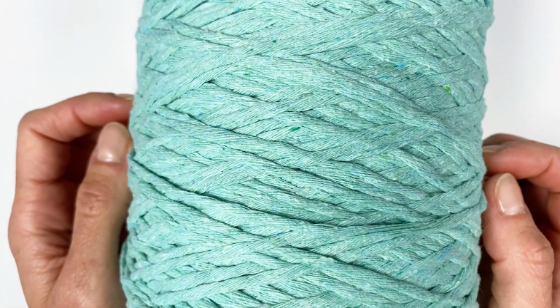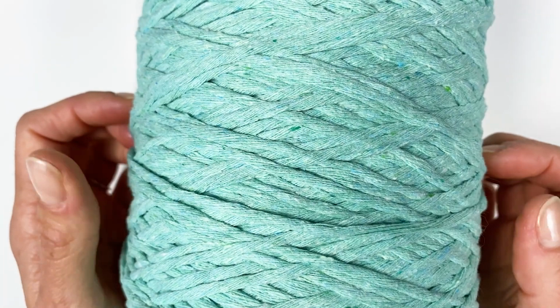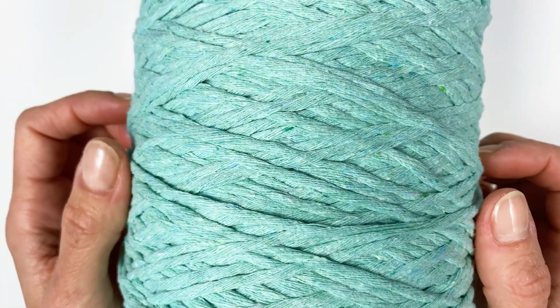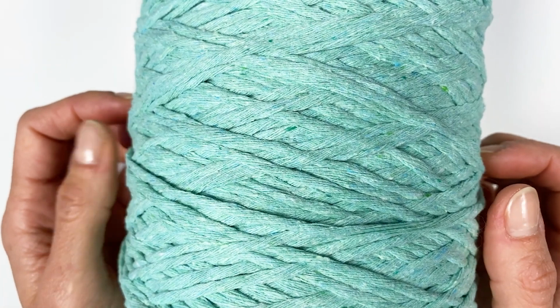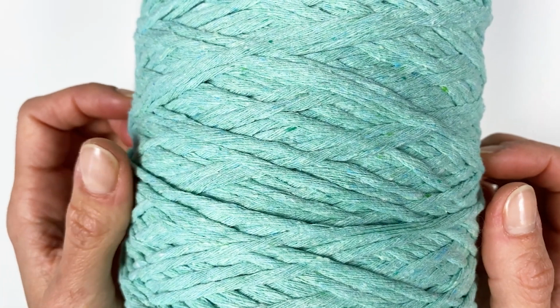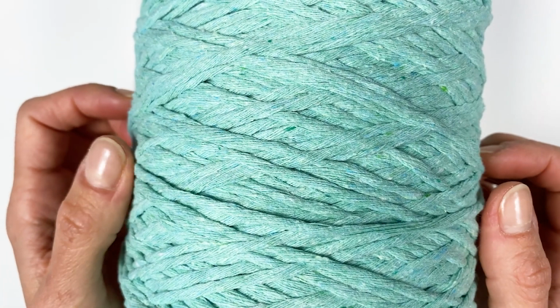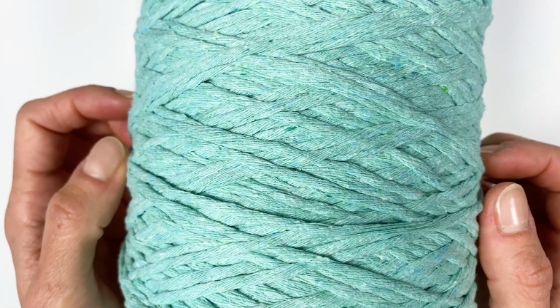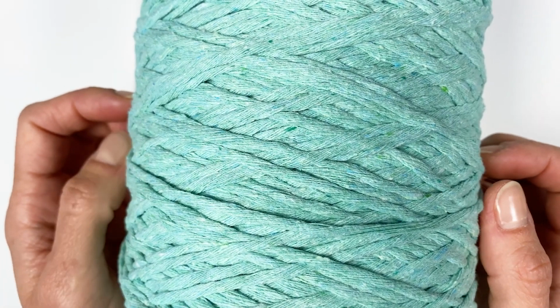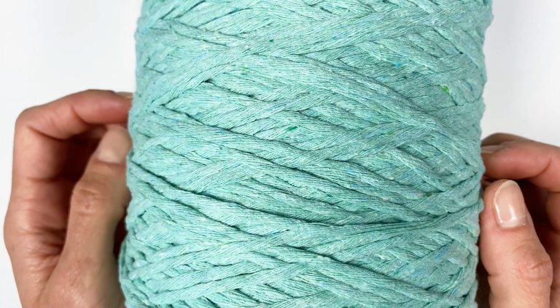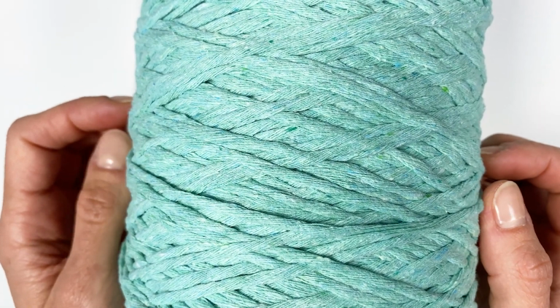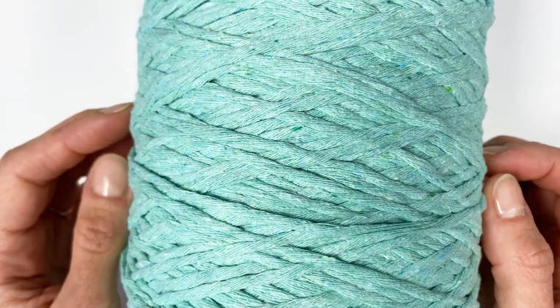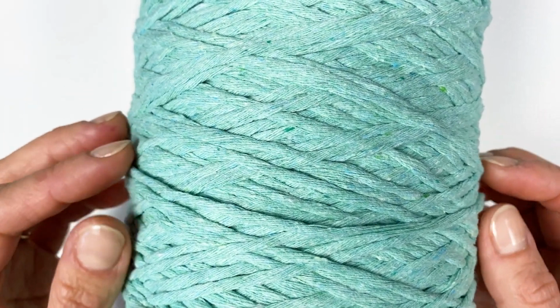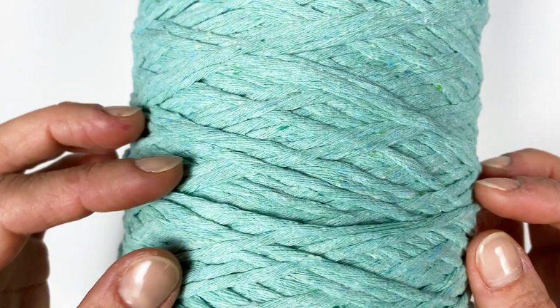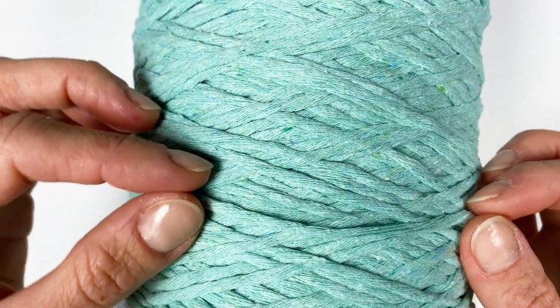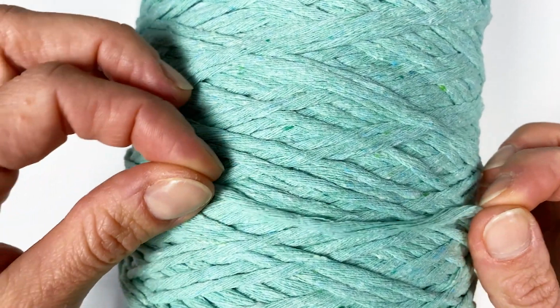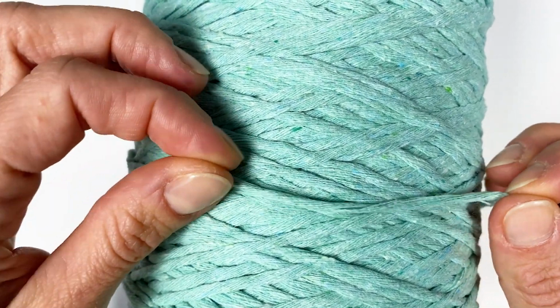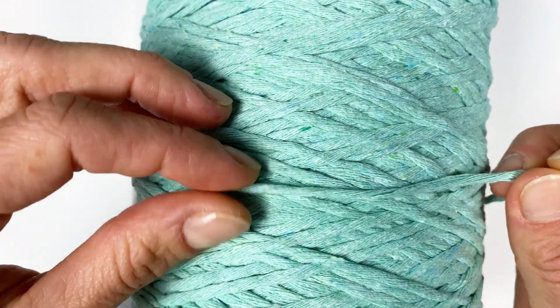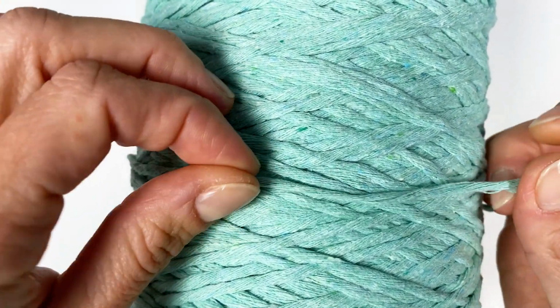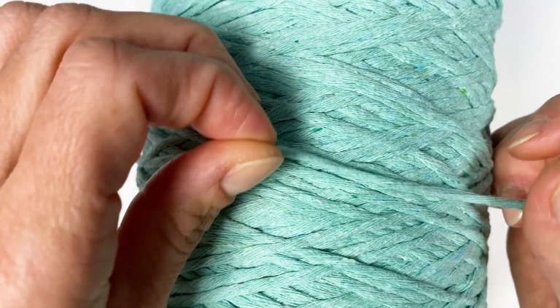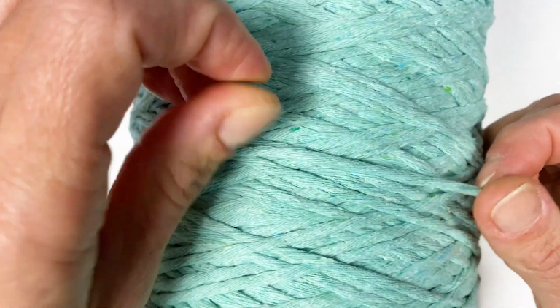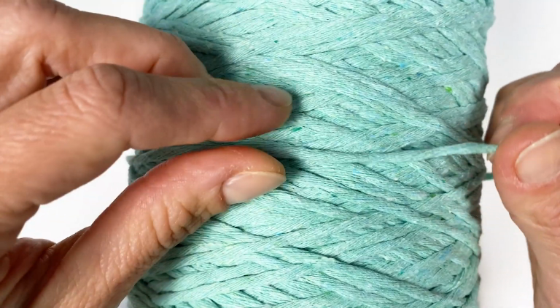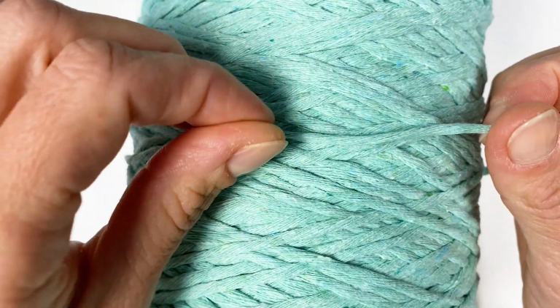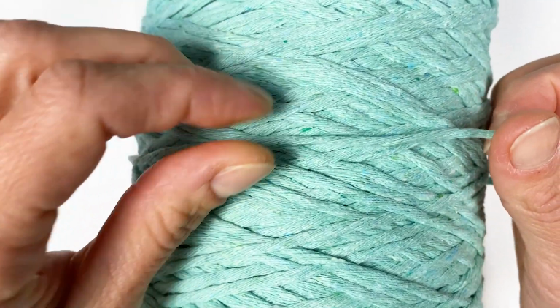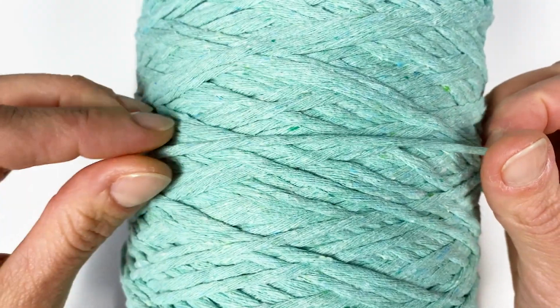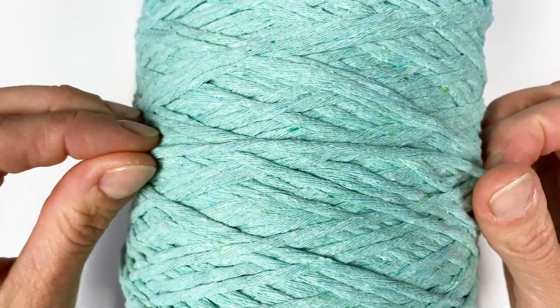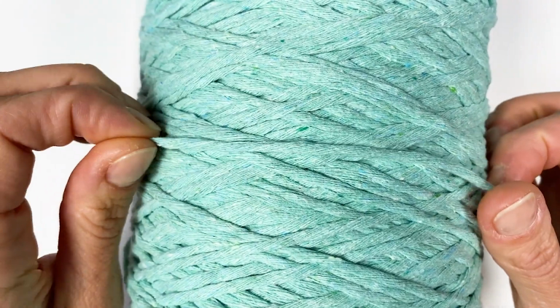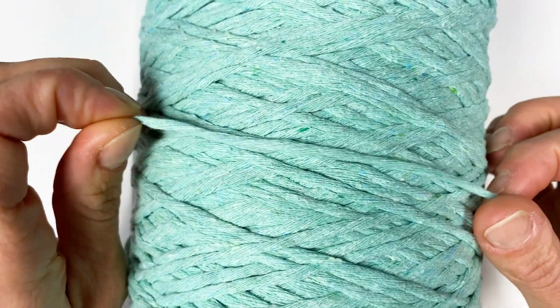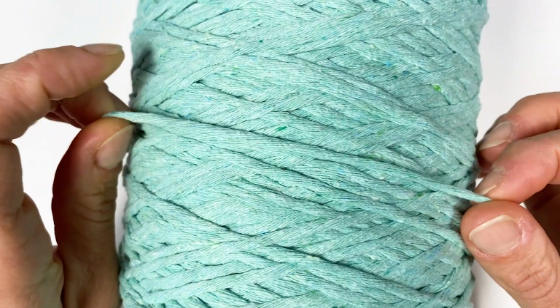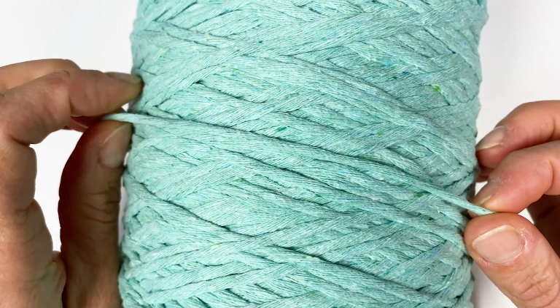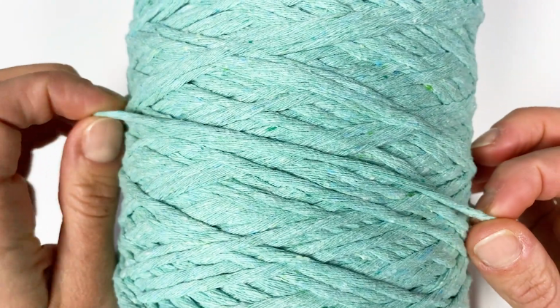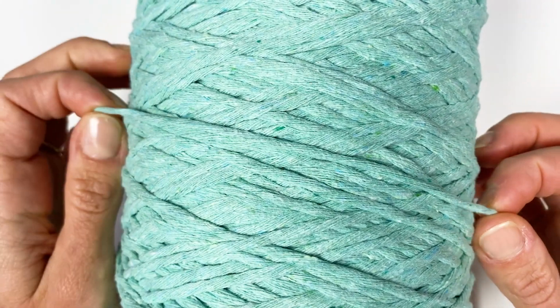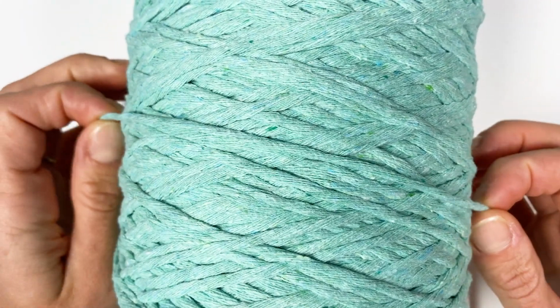To make this macrame coaster you're going to need one long filler cord and shorter working cords — three per row.